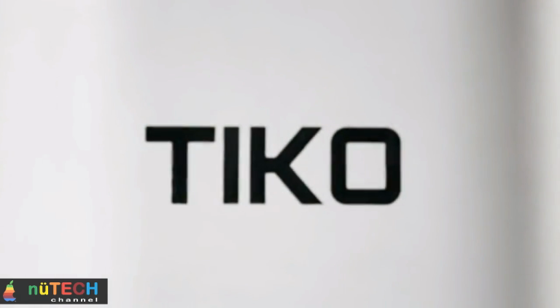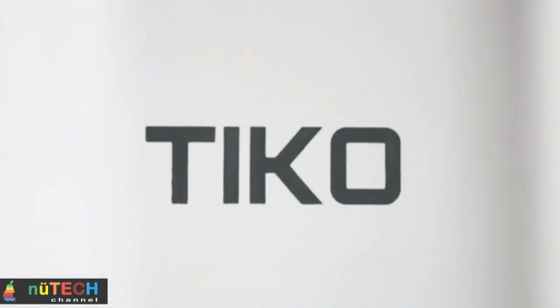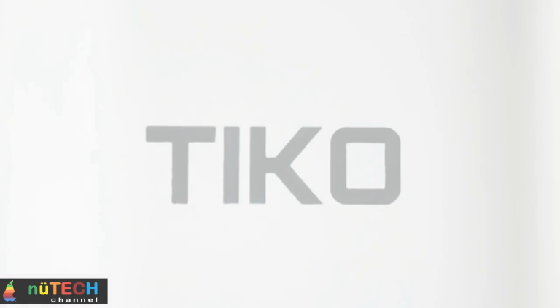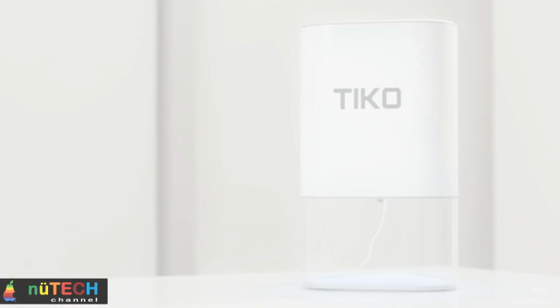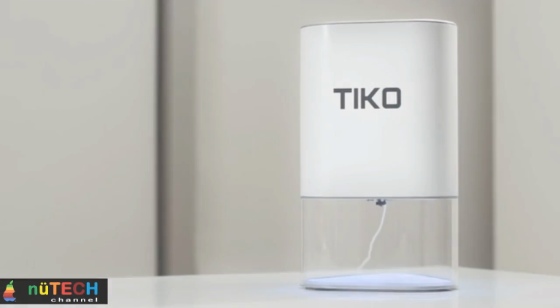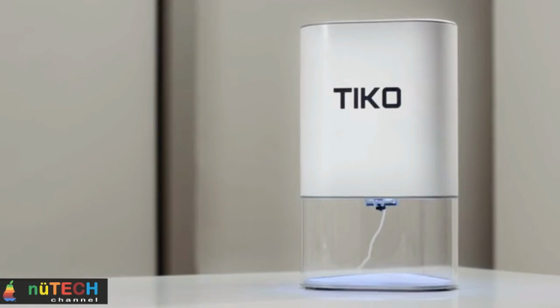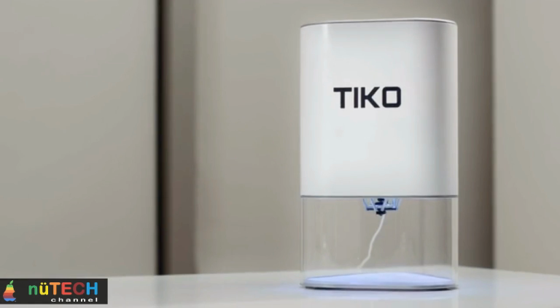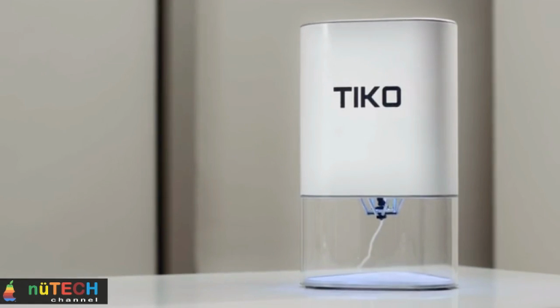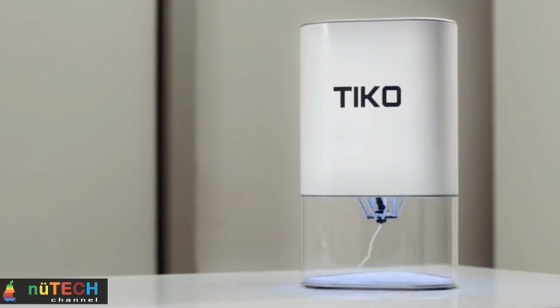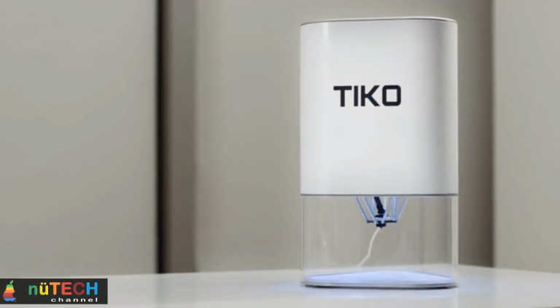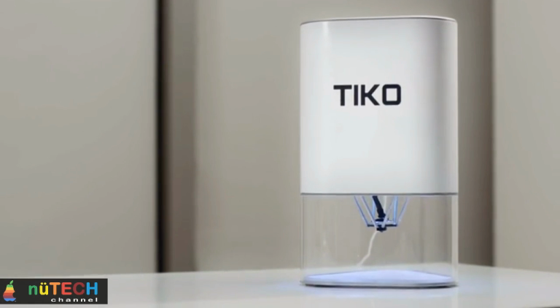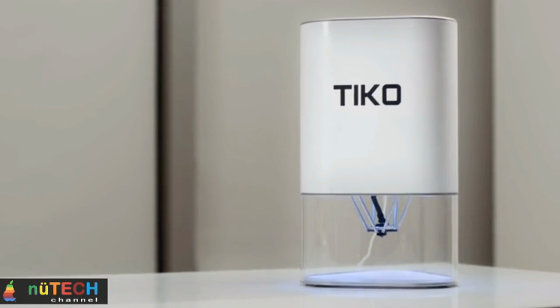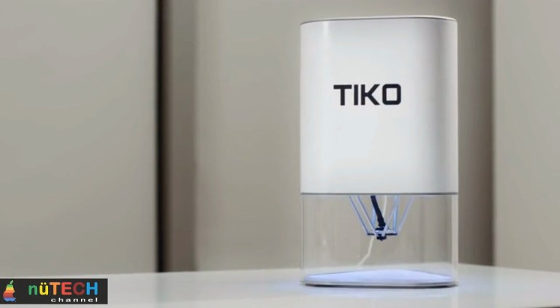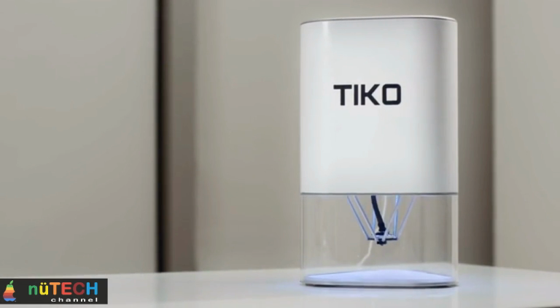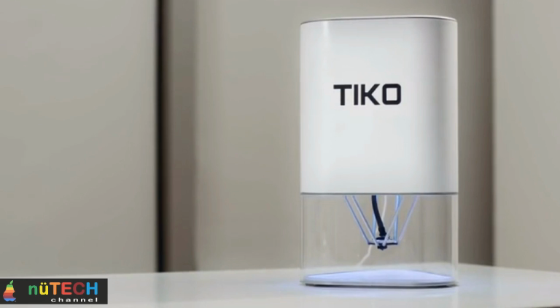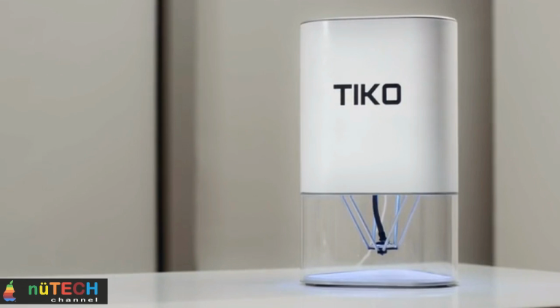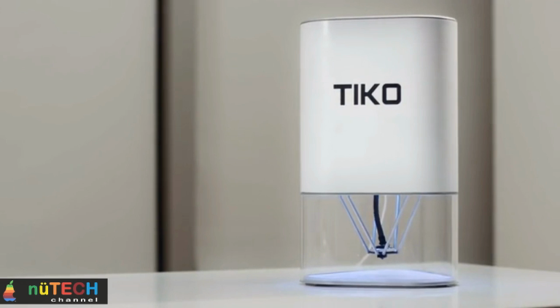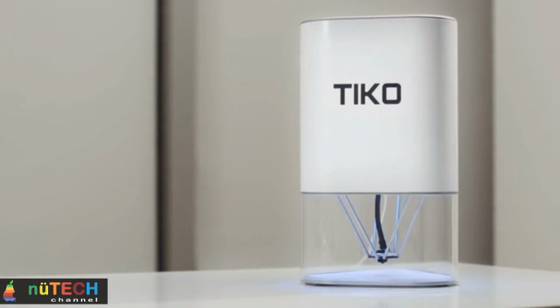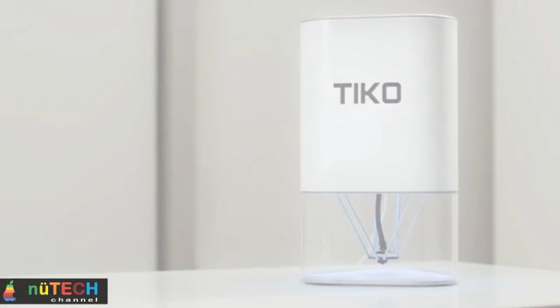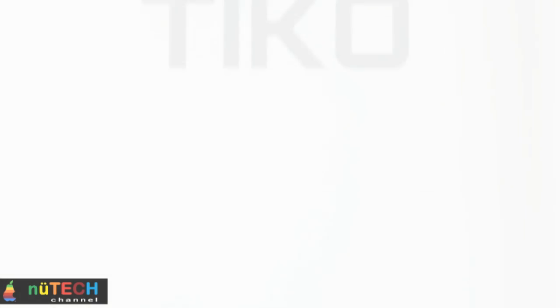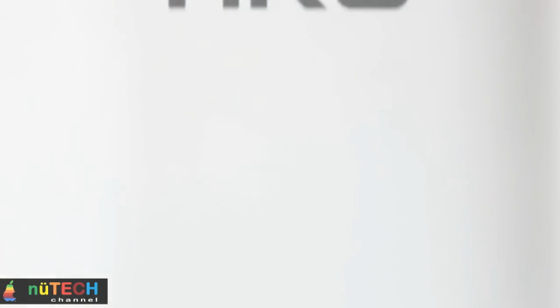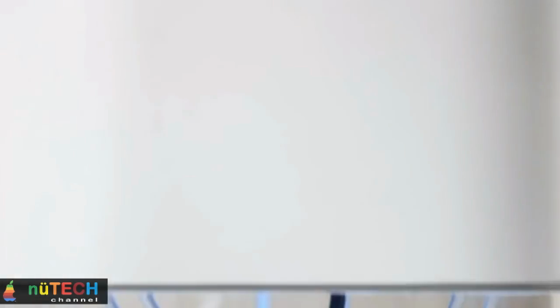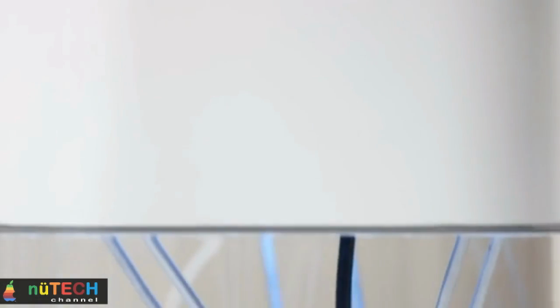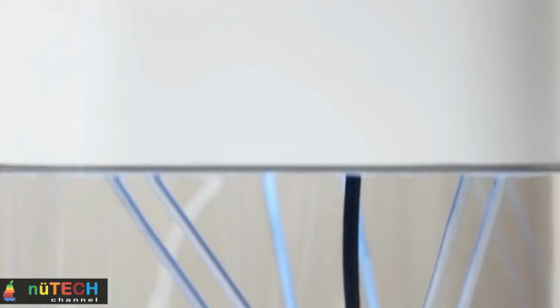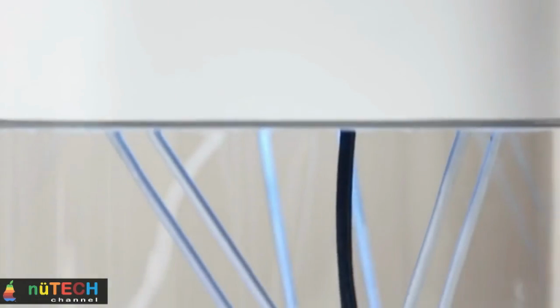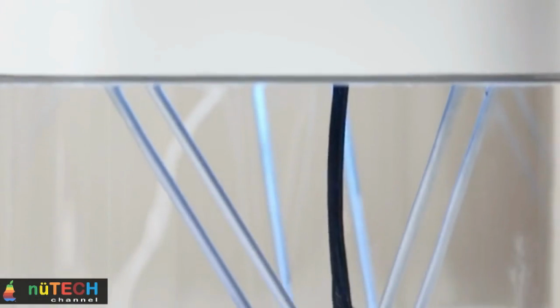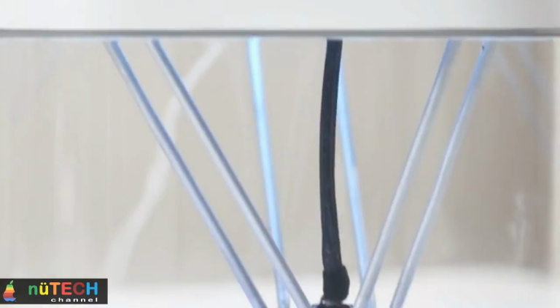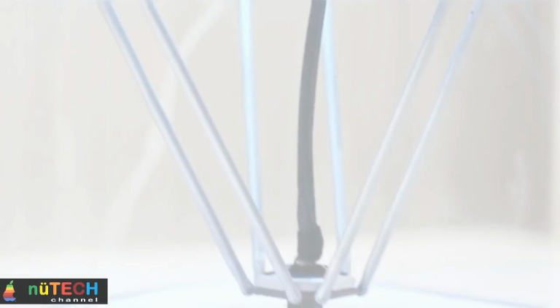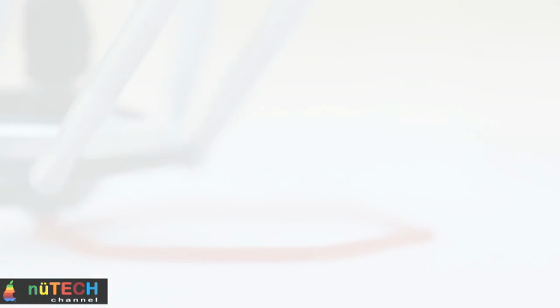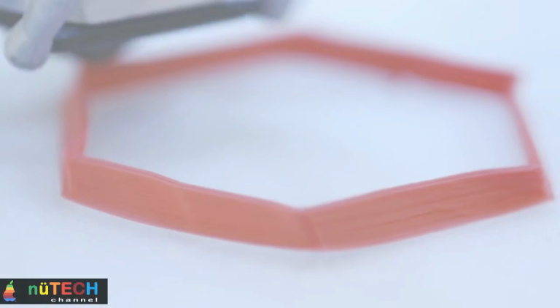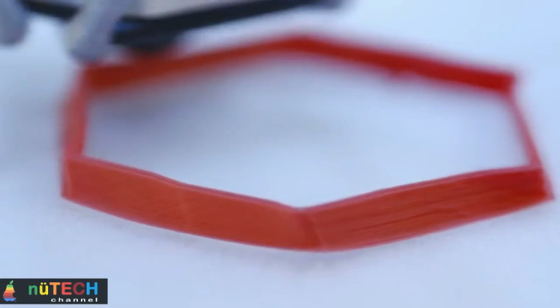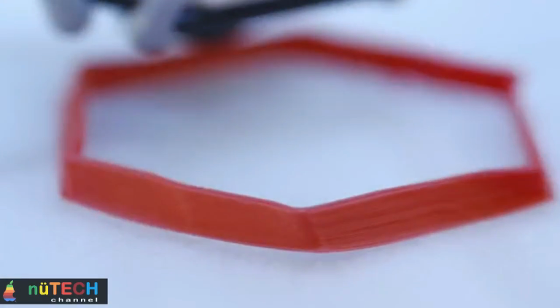Tico is the 3D printer you've been waiting for. Simple, accessible, and dependable, all for $179.